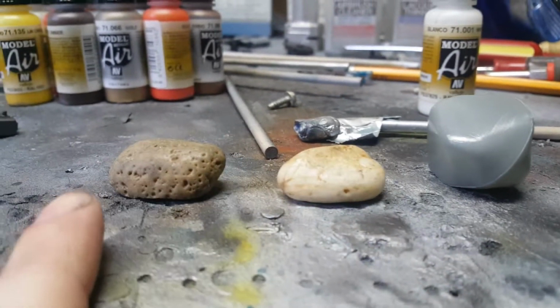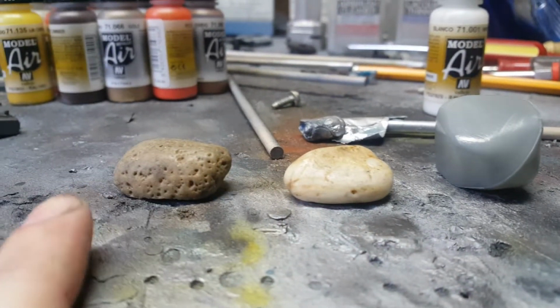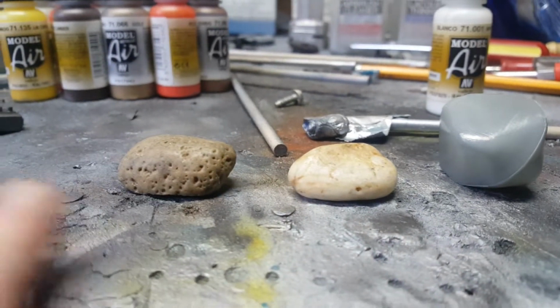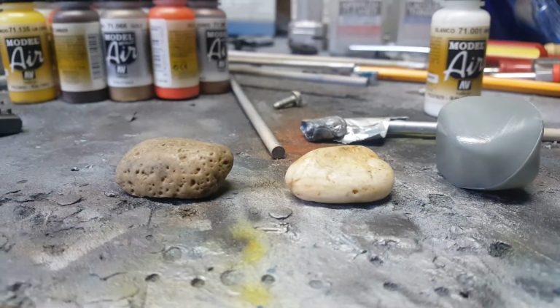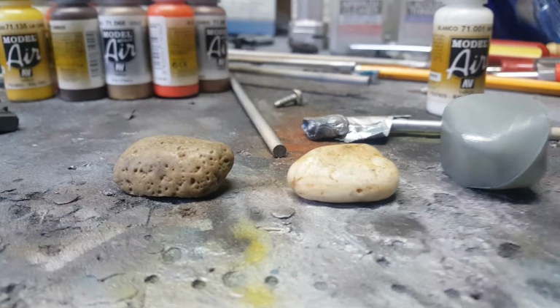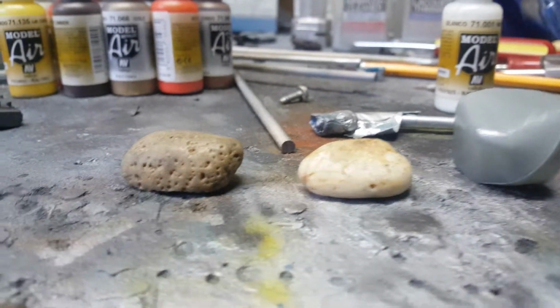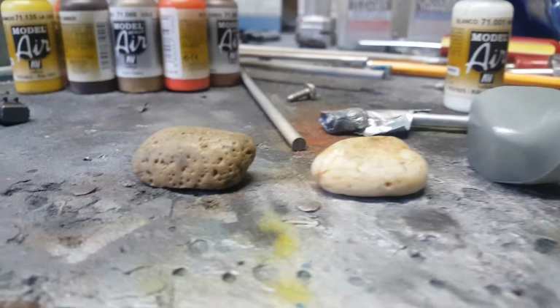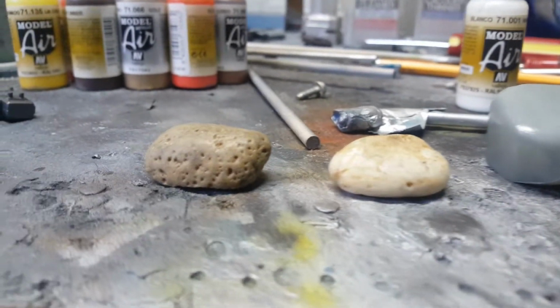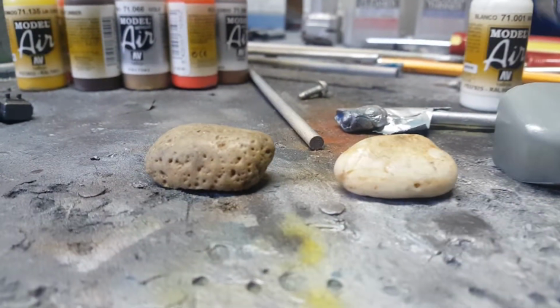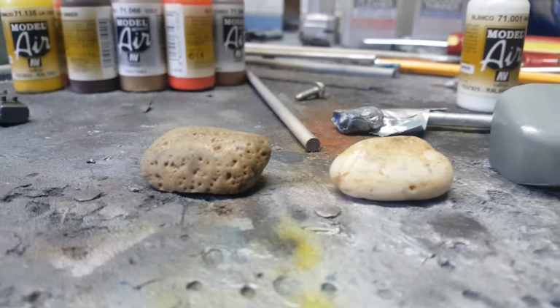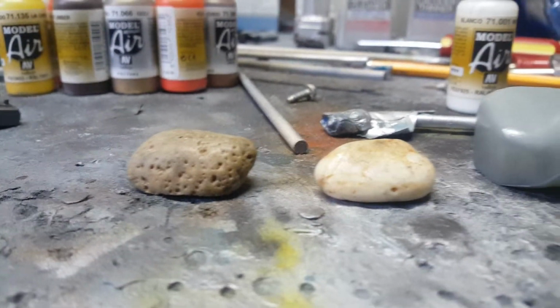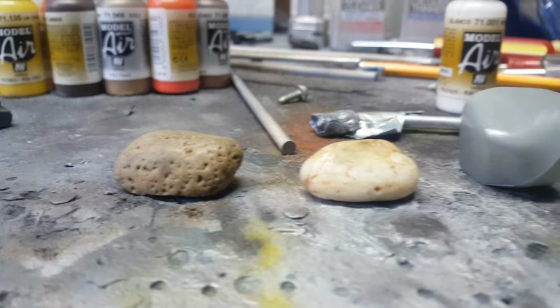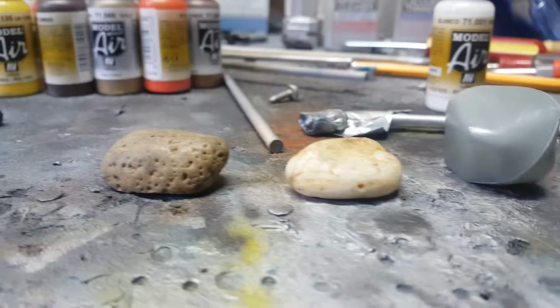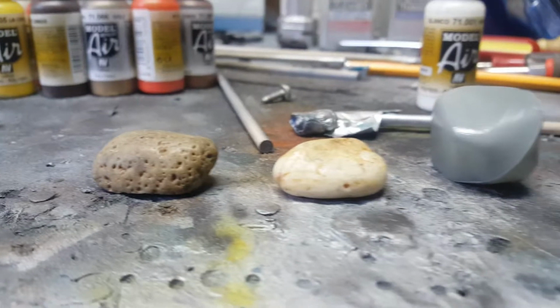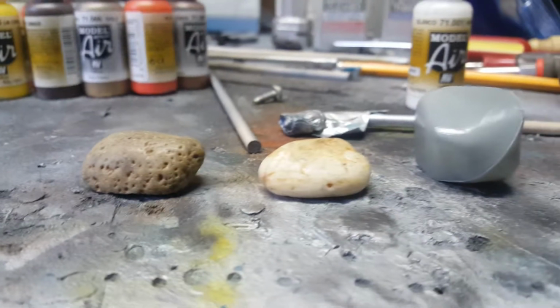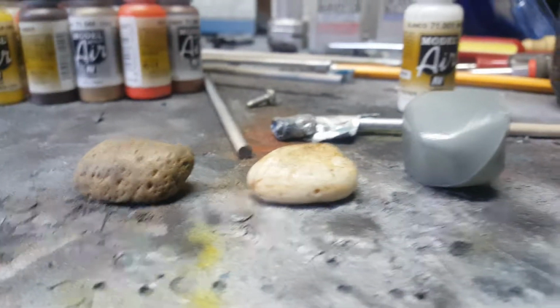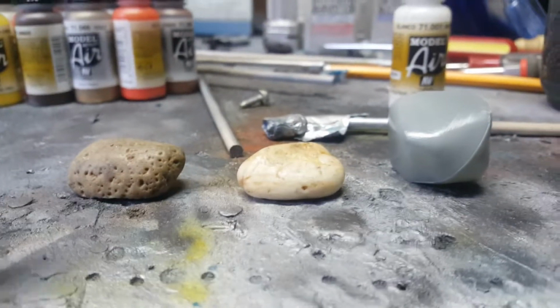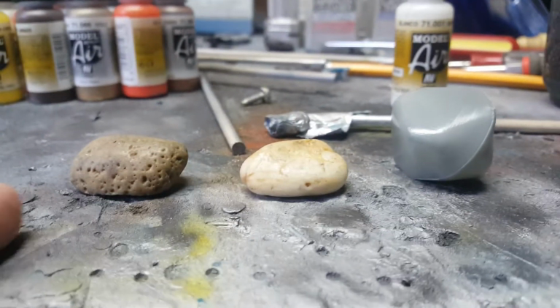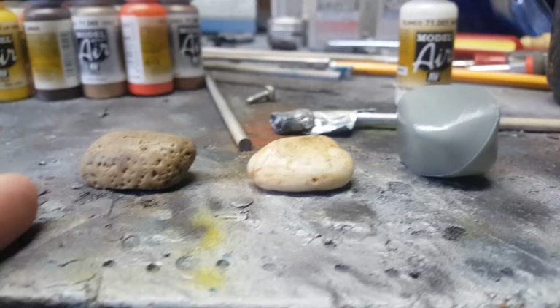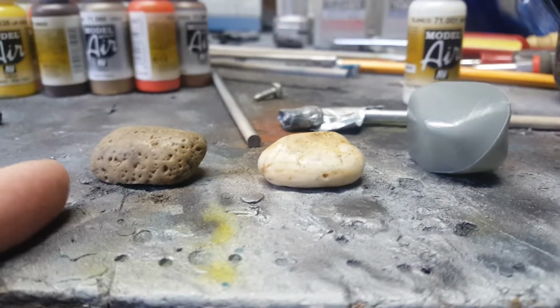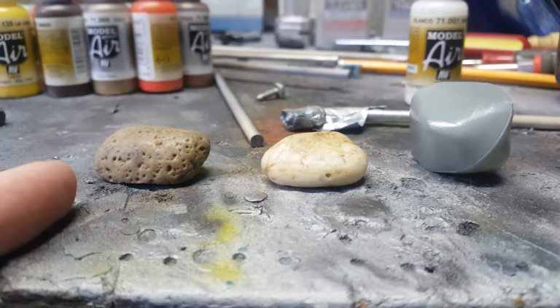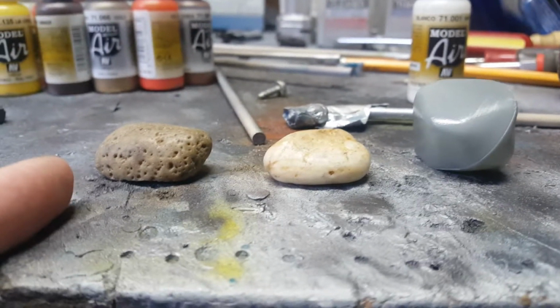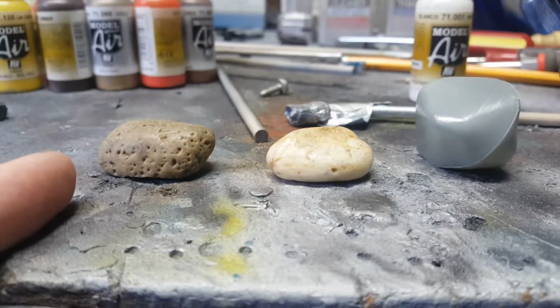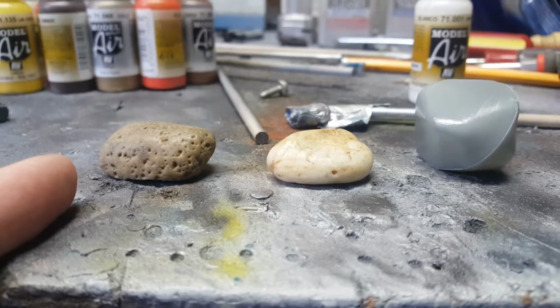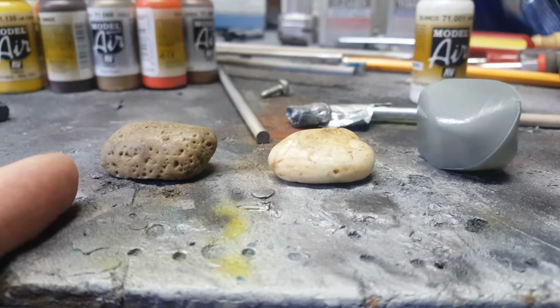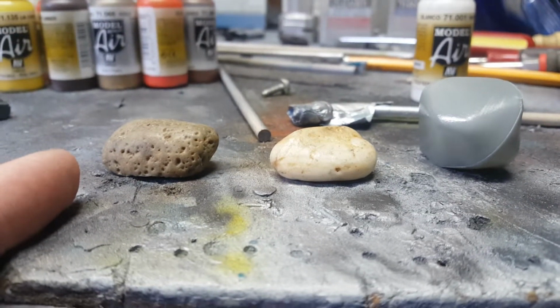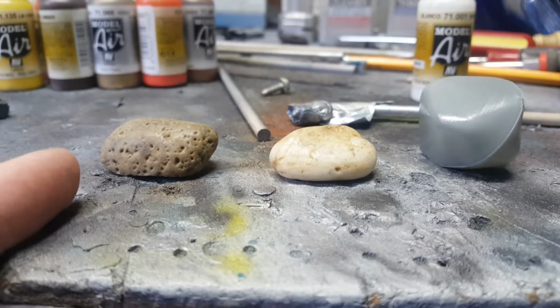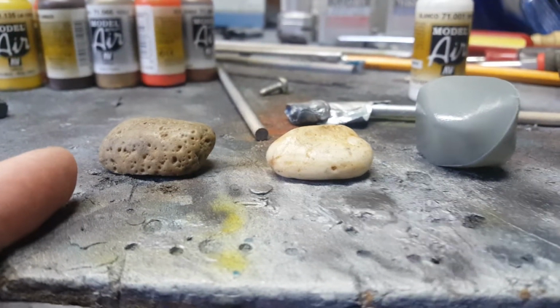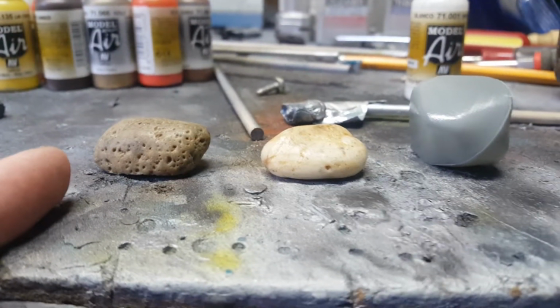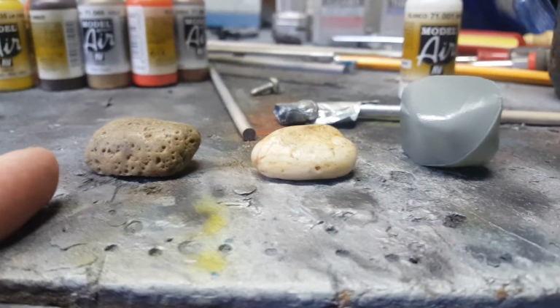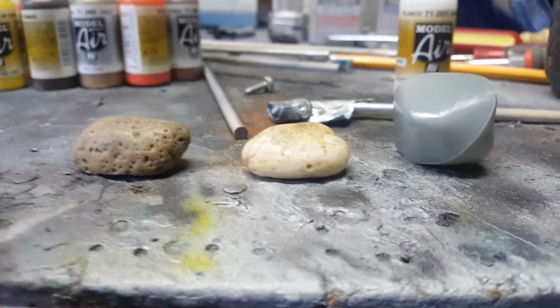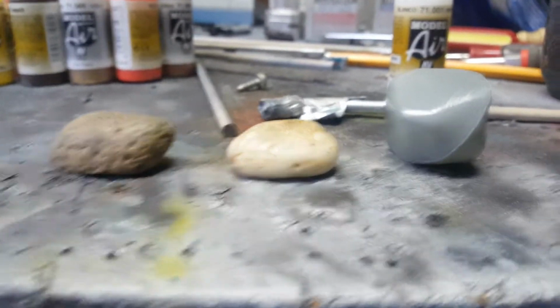And then of course this one over here is one of the pre-finished ones that I've already done this weathering technique on.